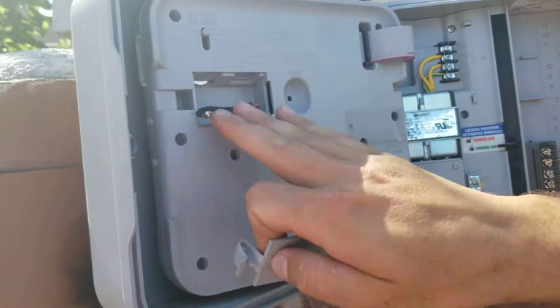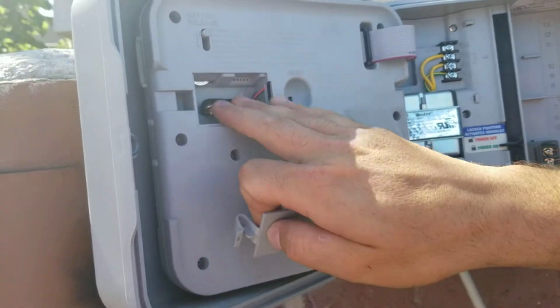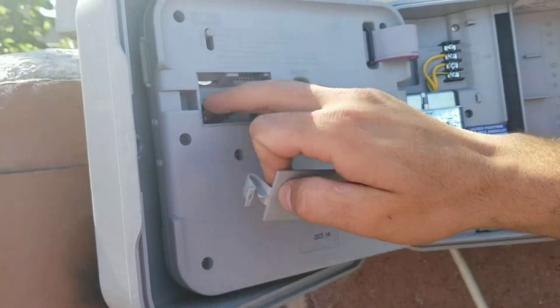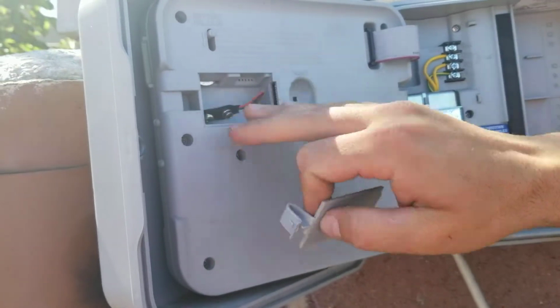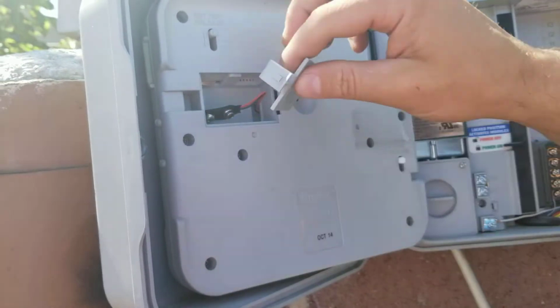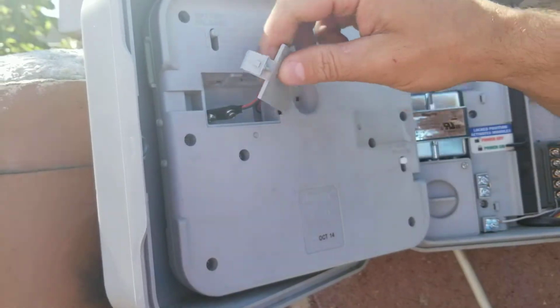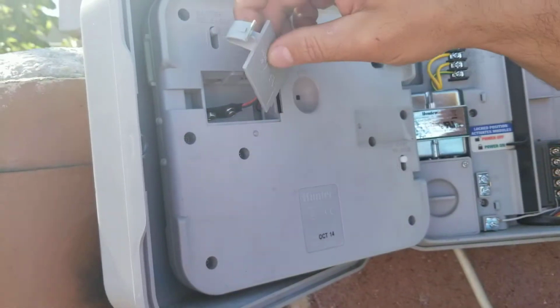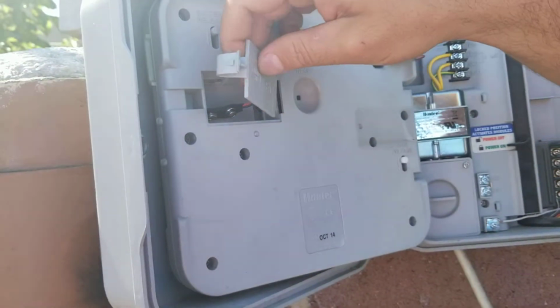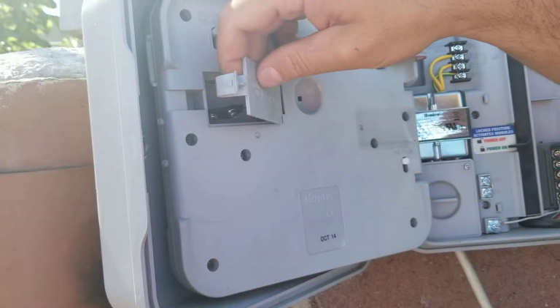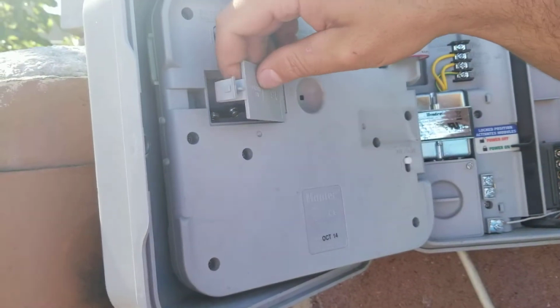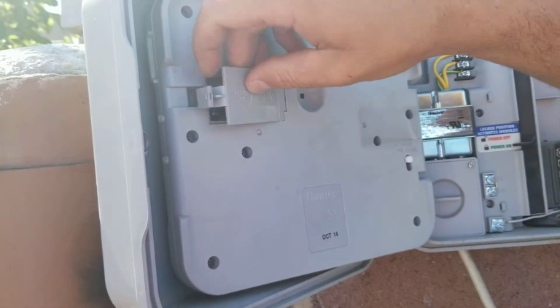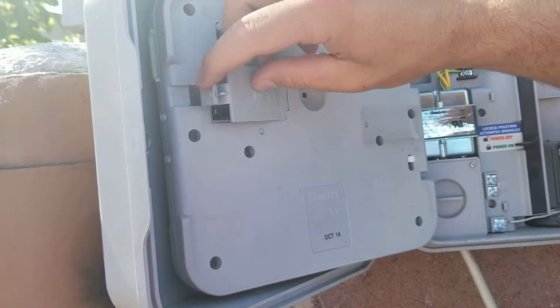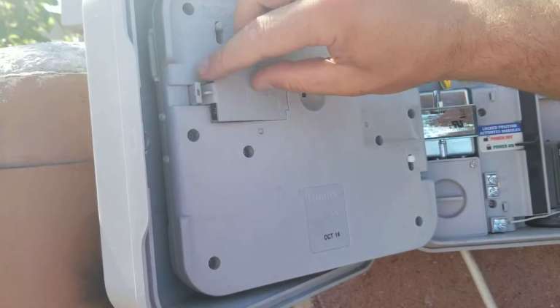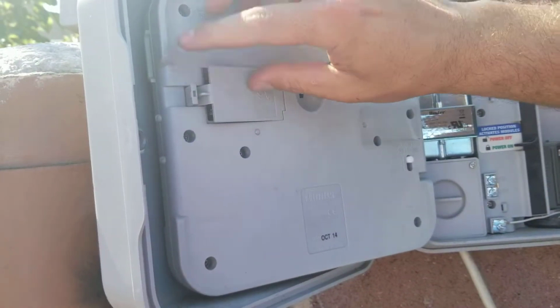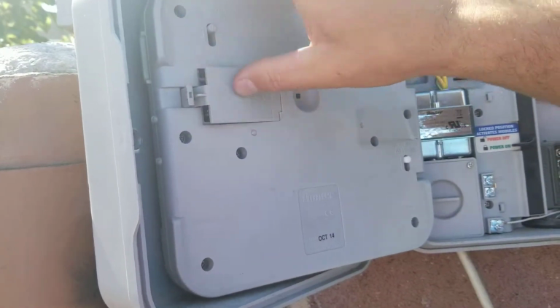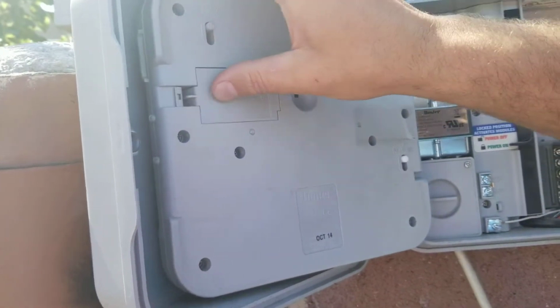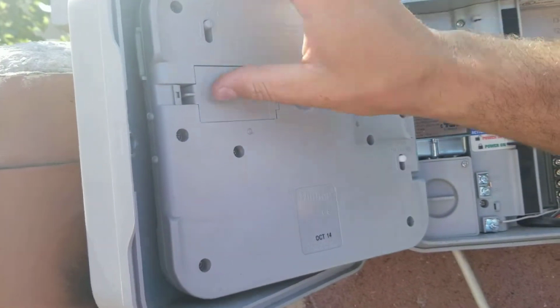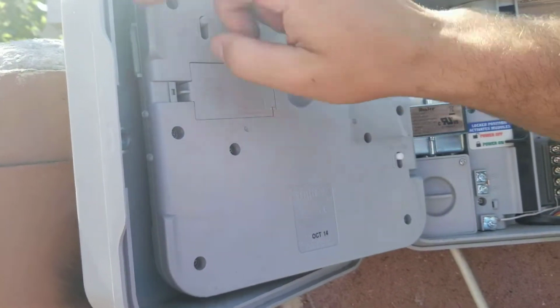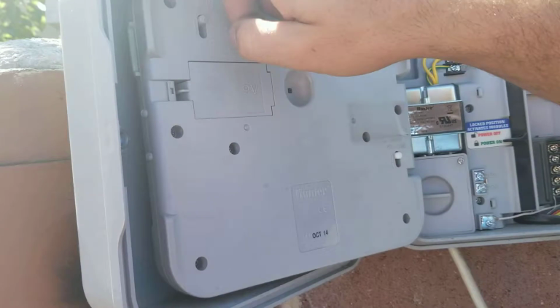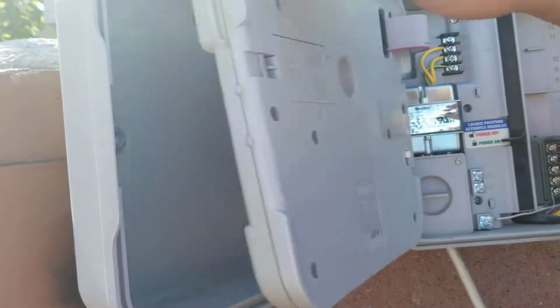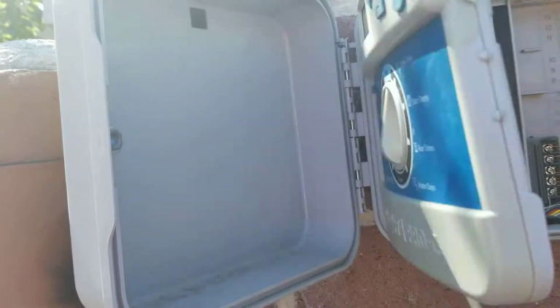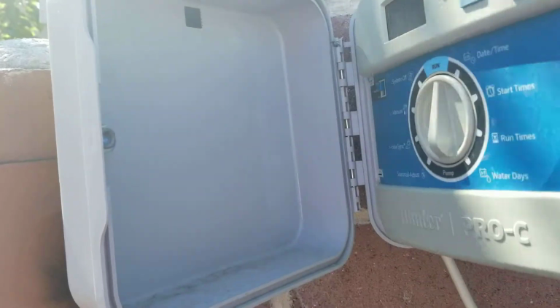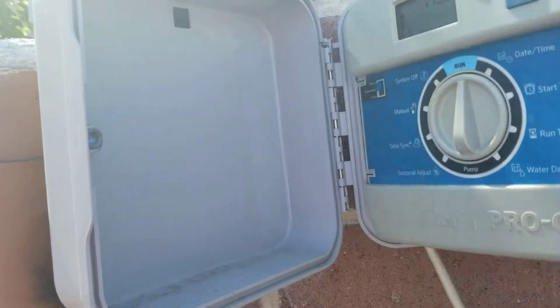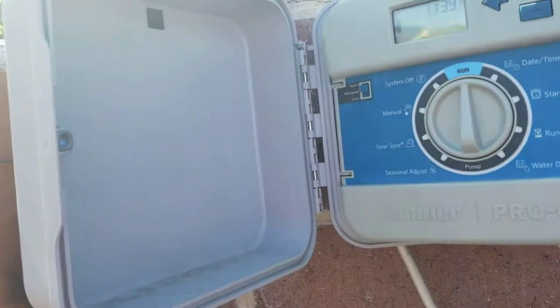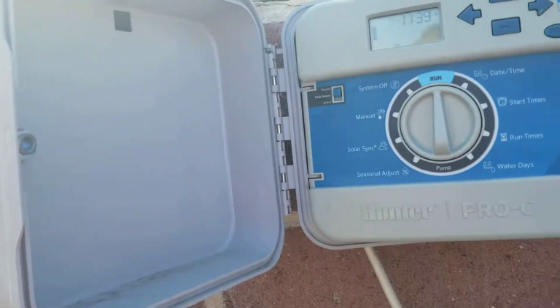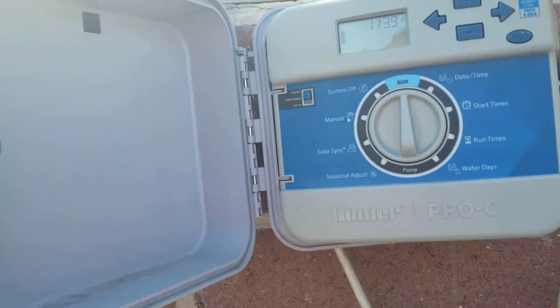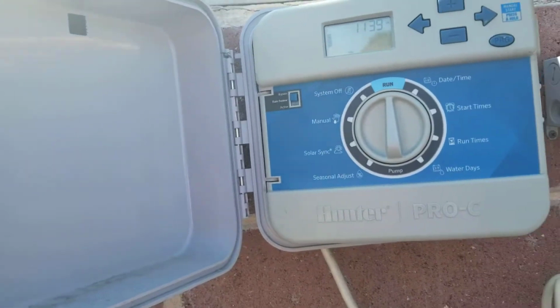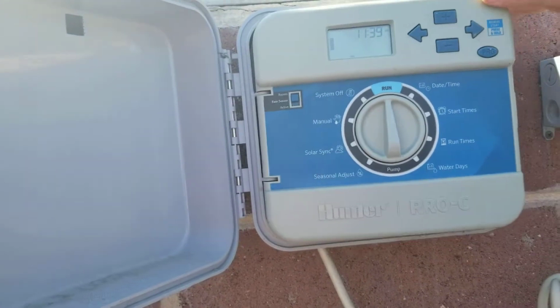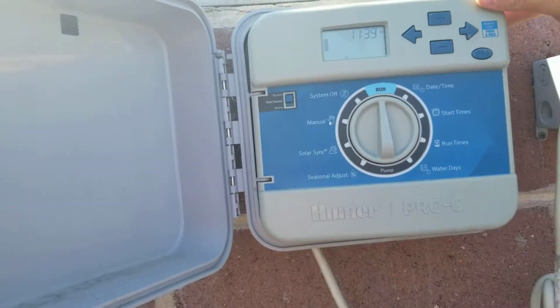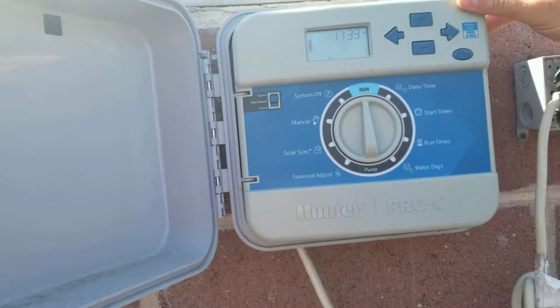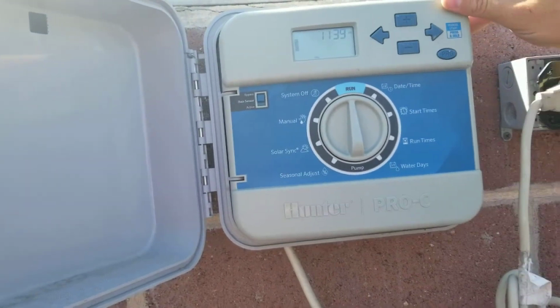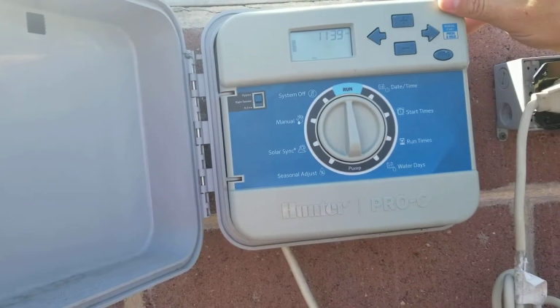So go ahead and make sure you have a battery in your timer. That way you don't have to do a whole bunch of work and reset your whole timer and start all over from scratch.